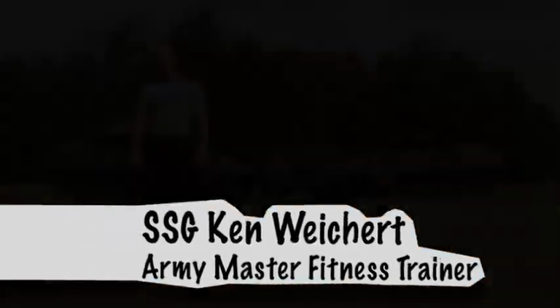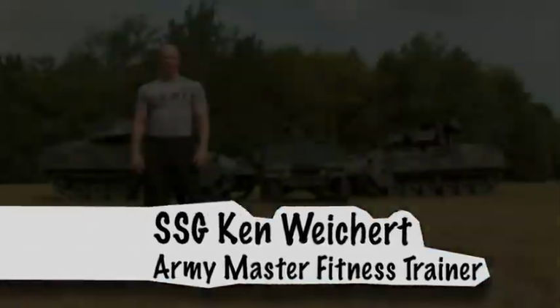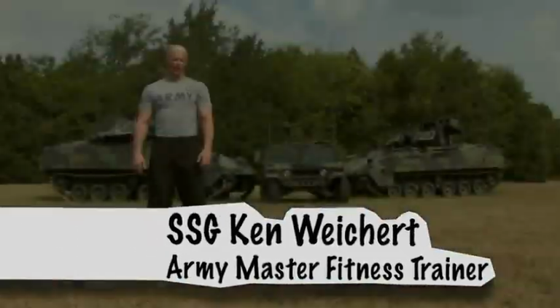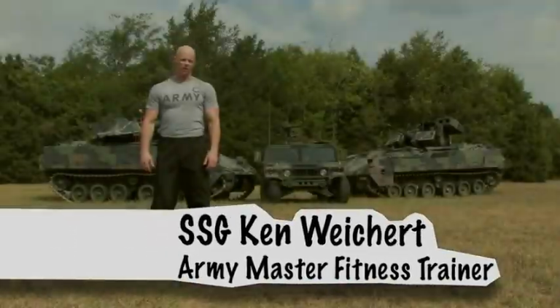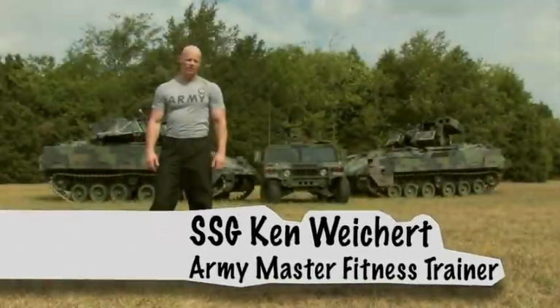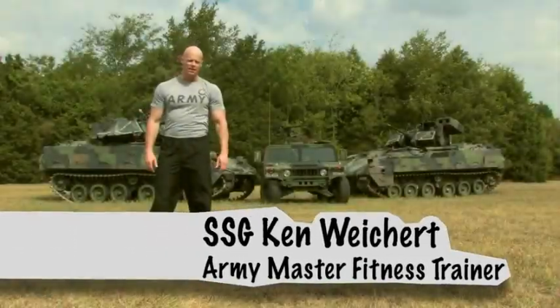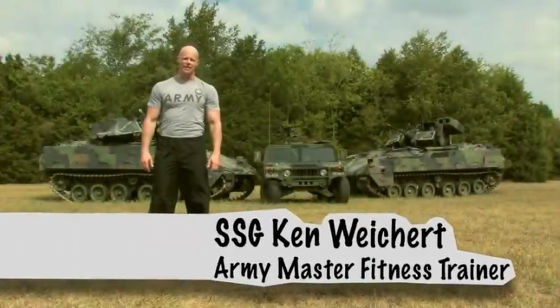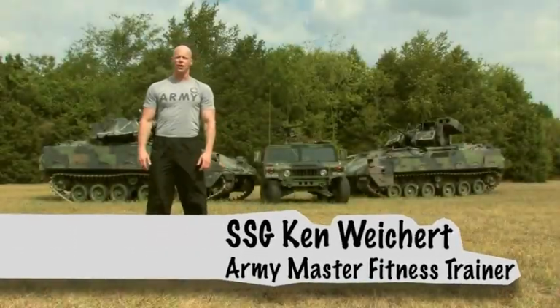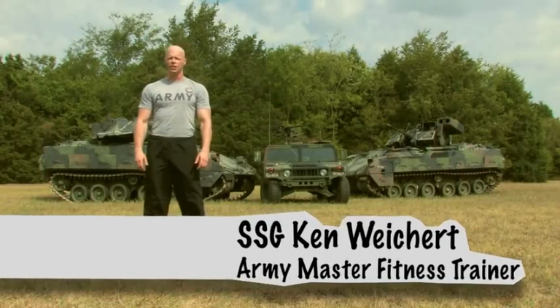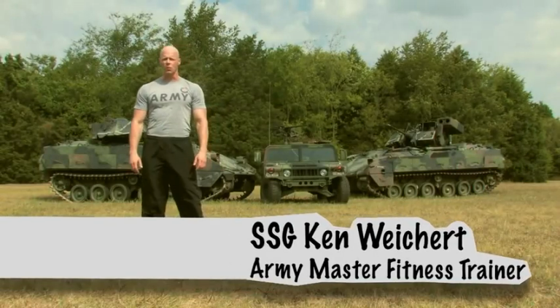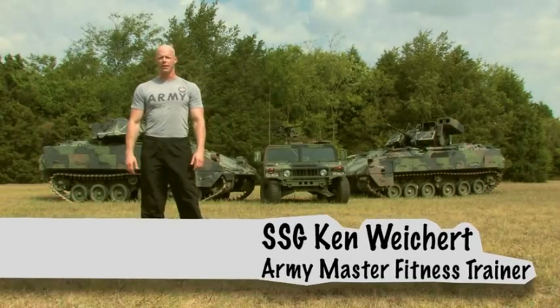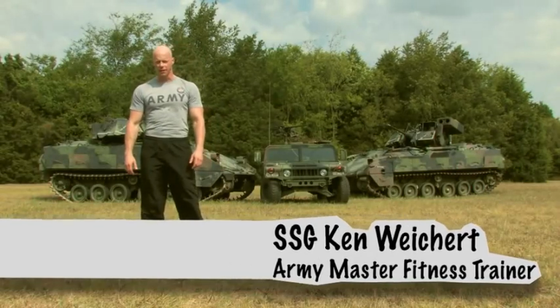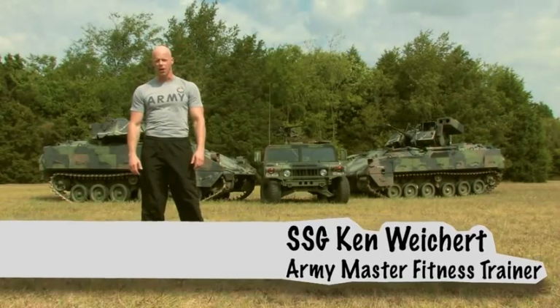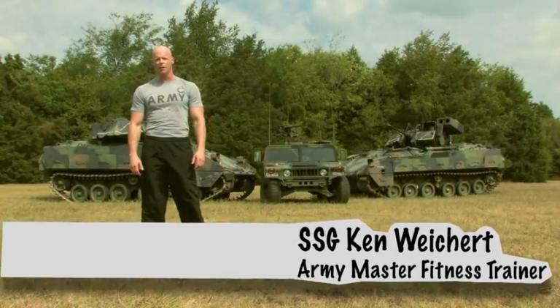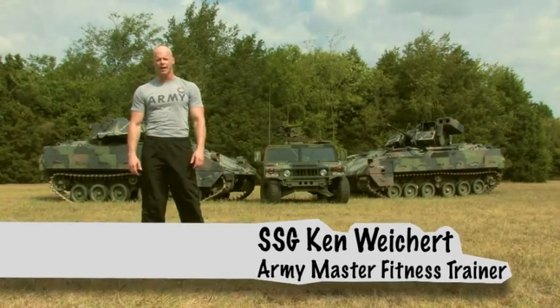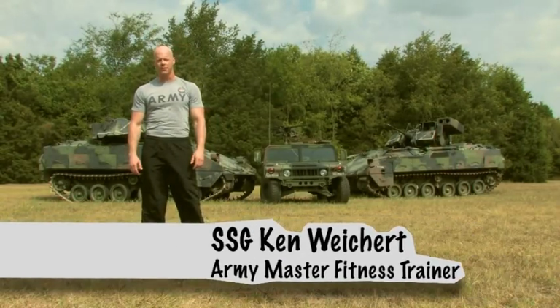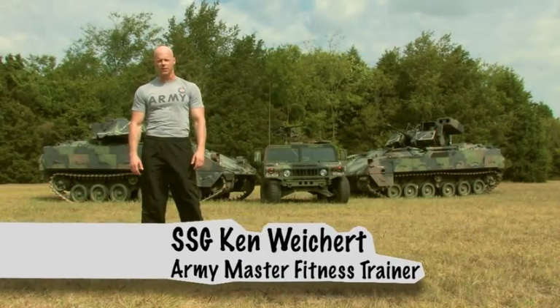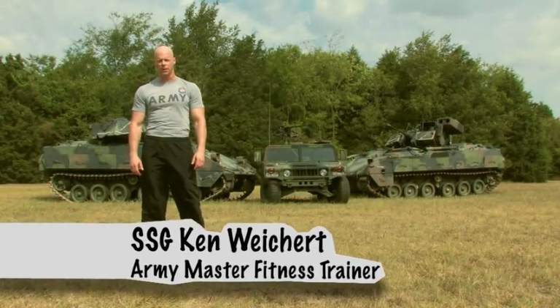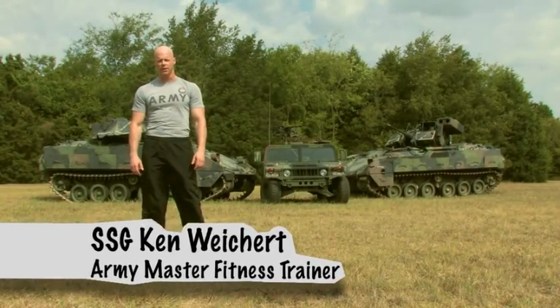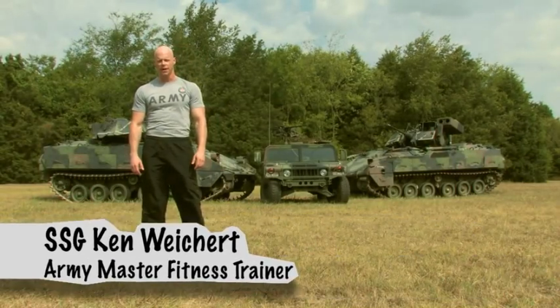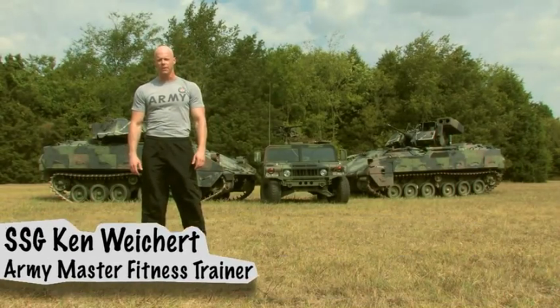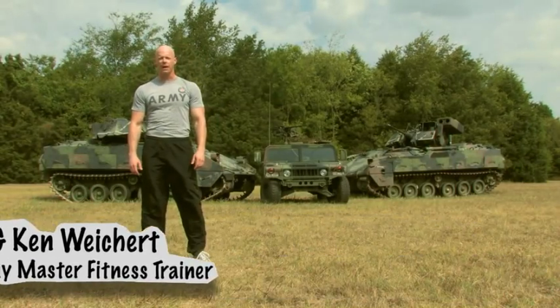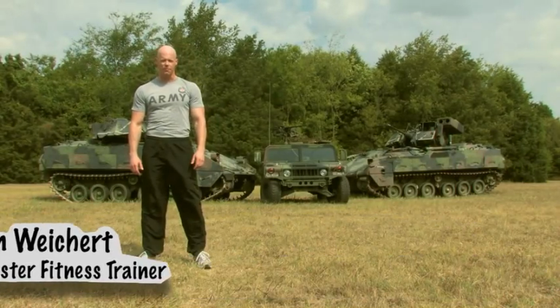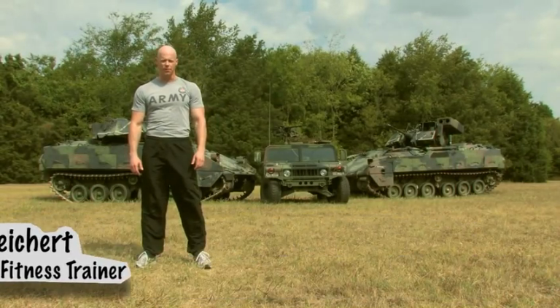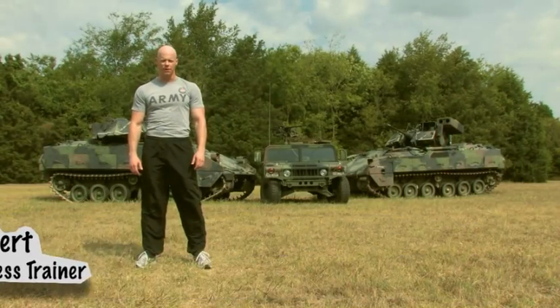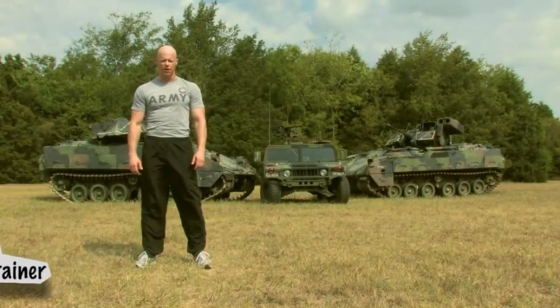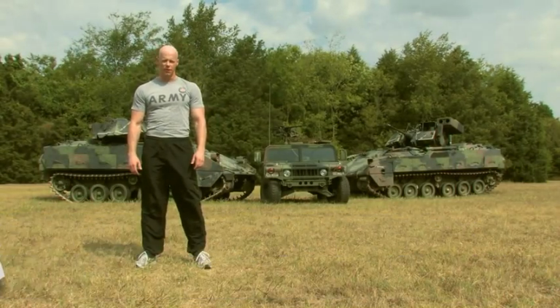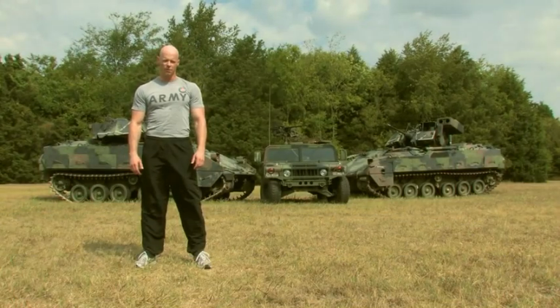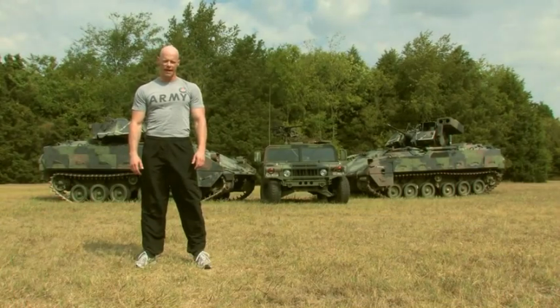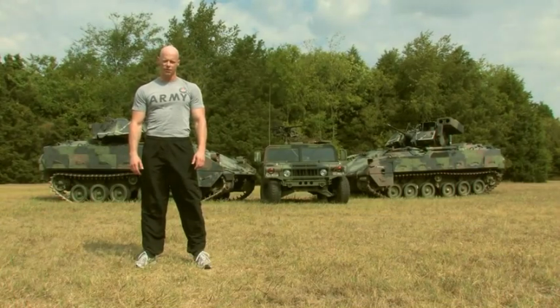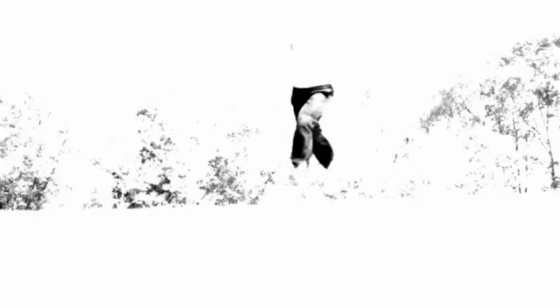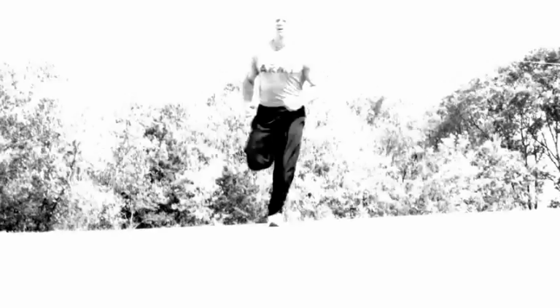Hello, Staff Sergeant Ken Wykwood here, Army Master Fitness Trainer and proud member of the Army National Guard.